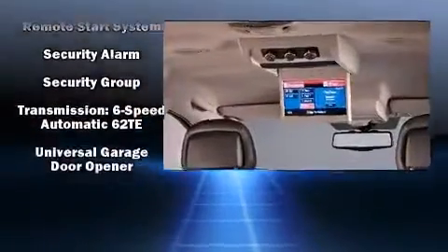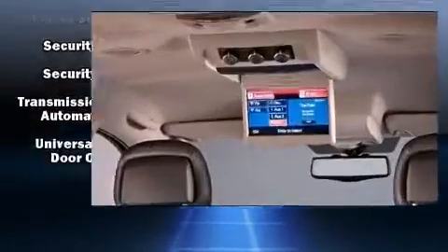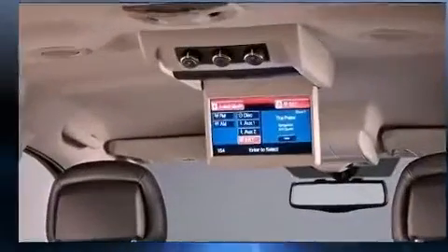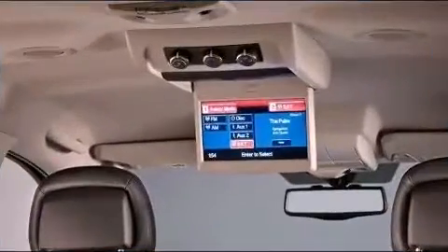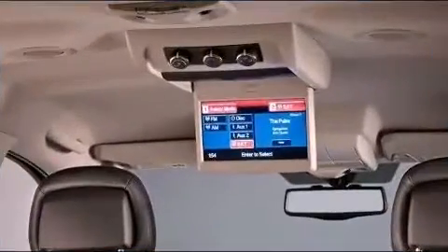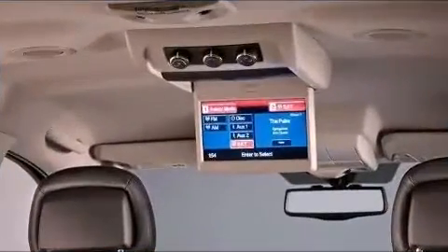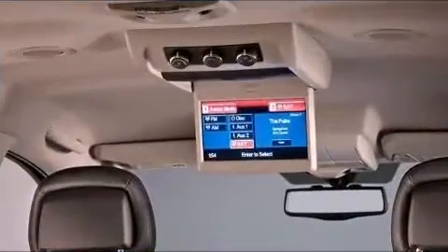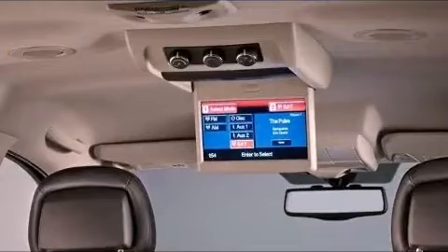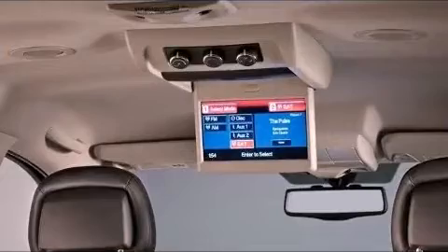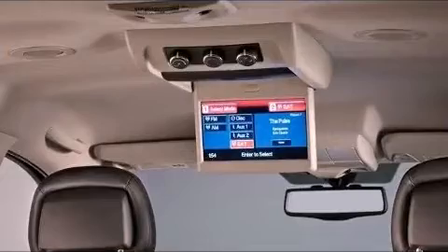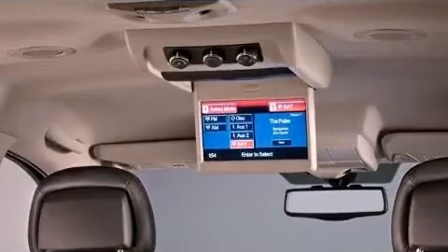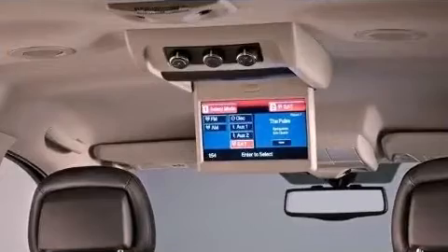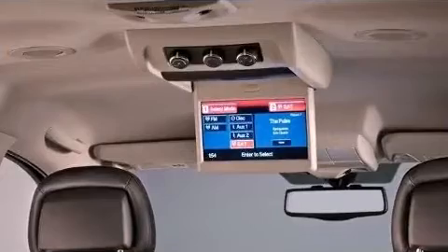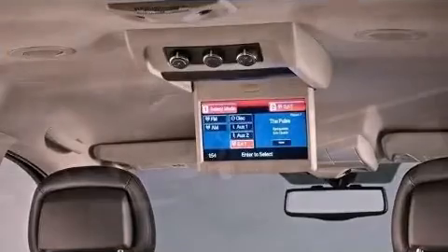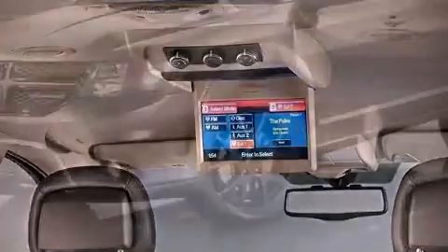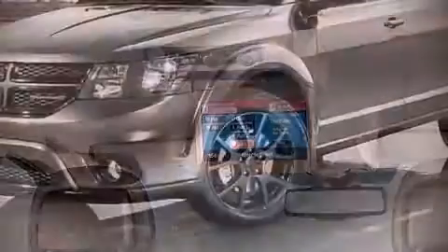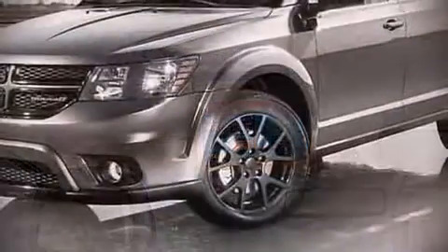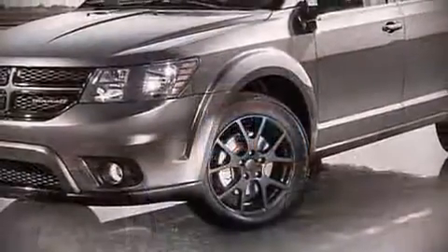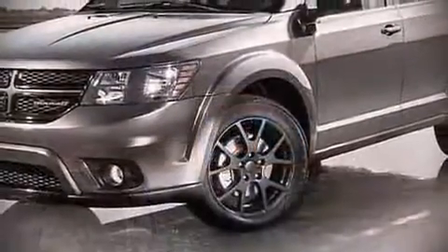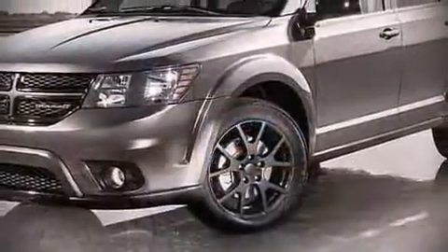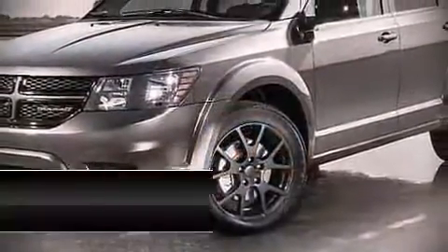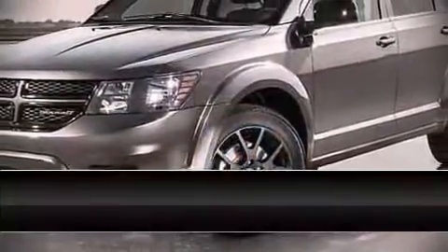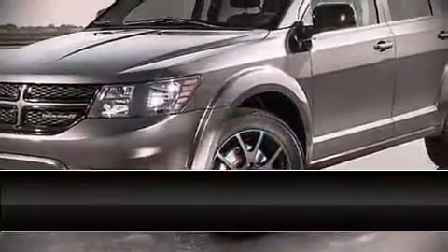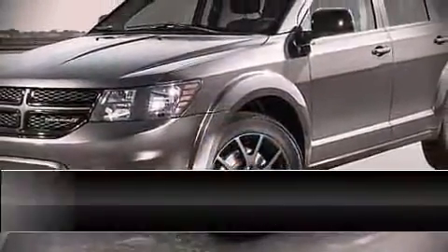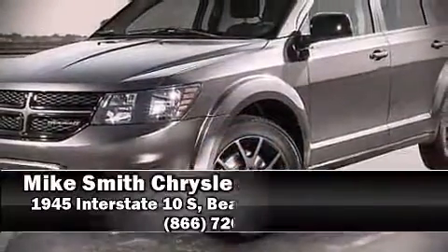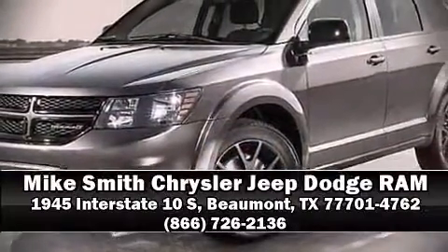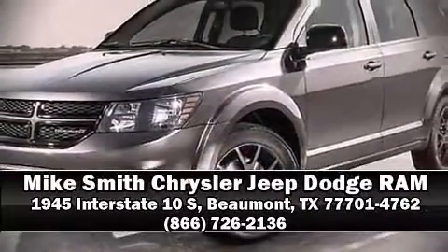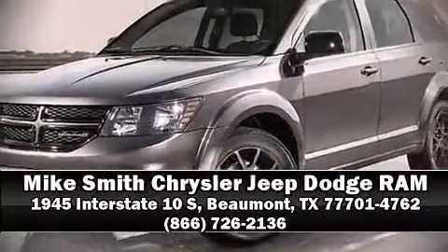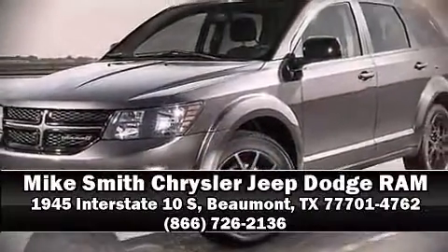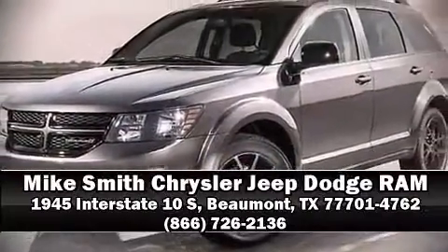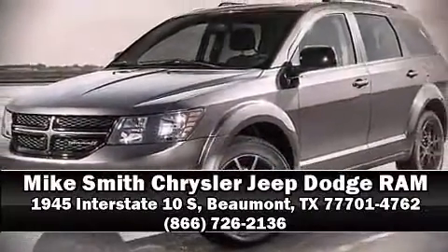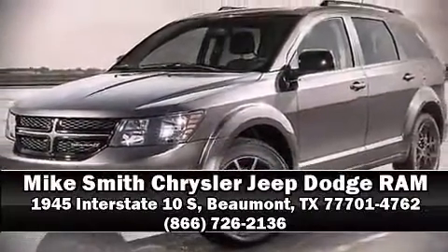Our knowledgeable sales staff is available to answer any questions that you might have. Come on in and take a test drive.